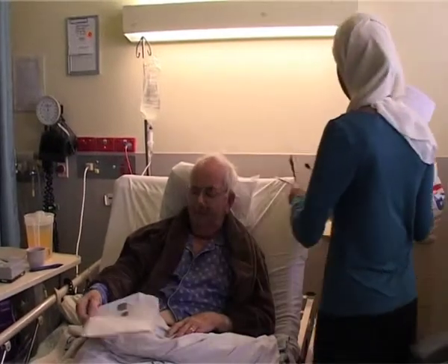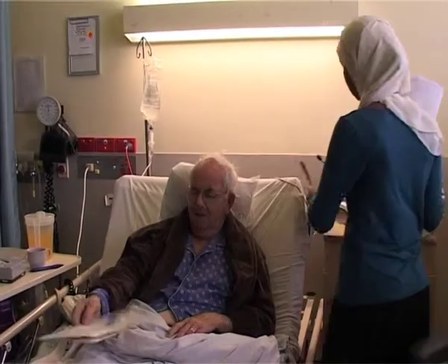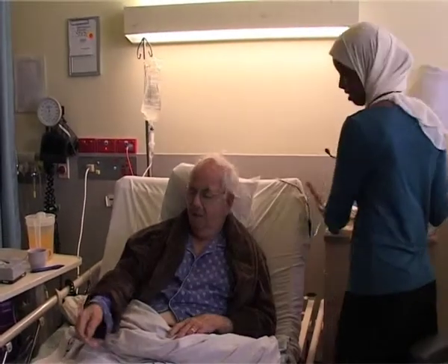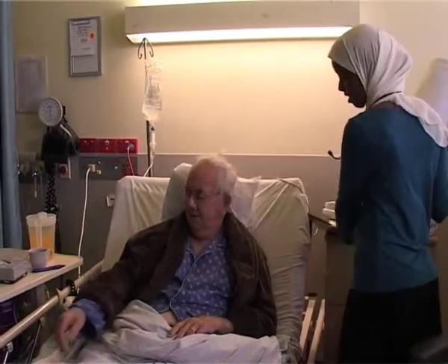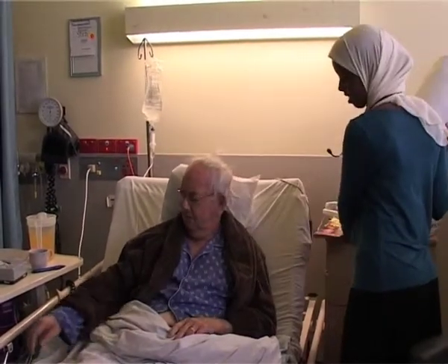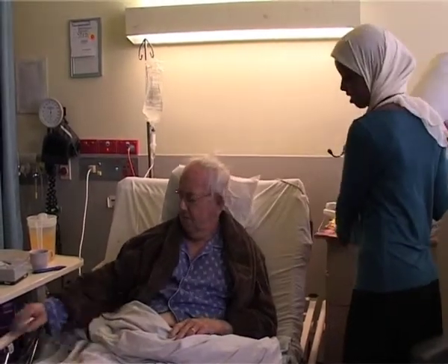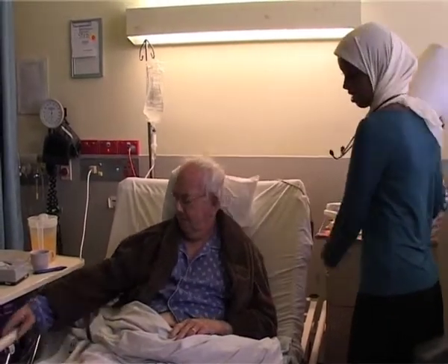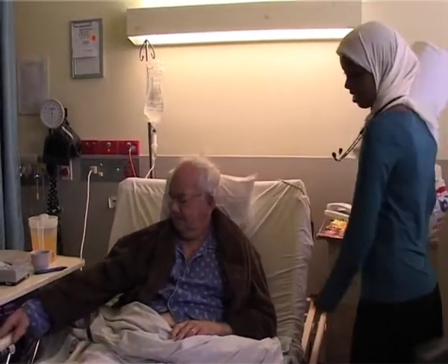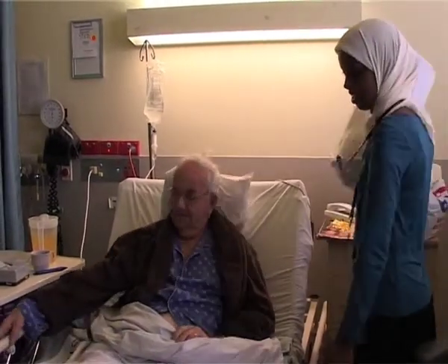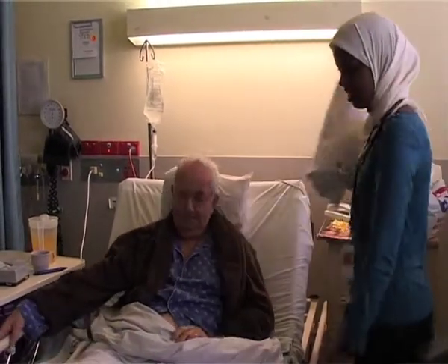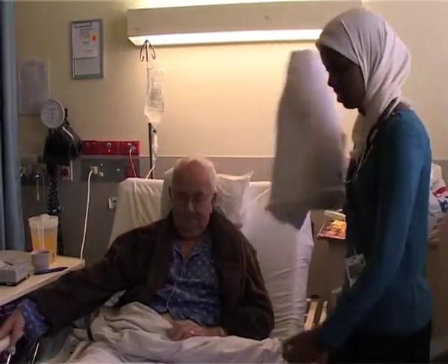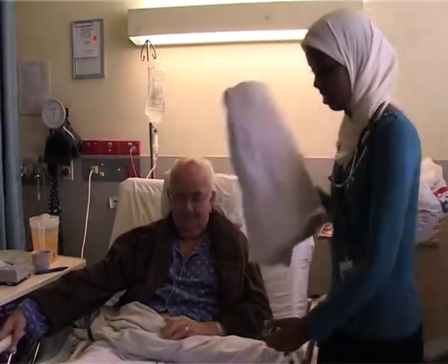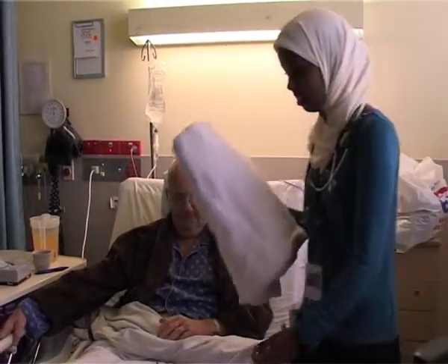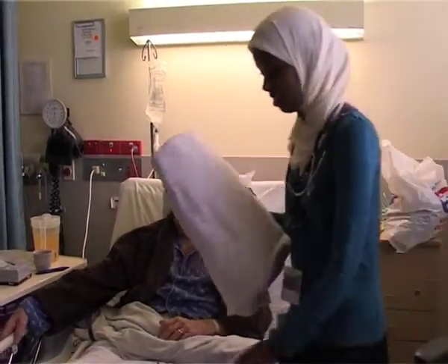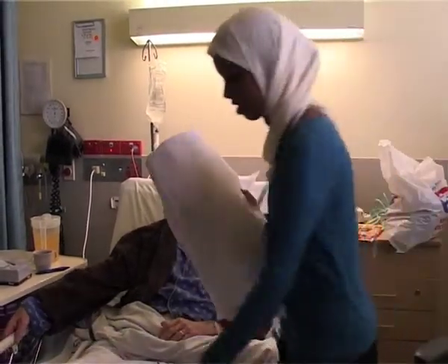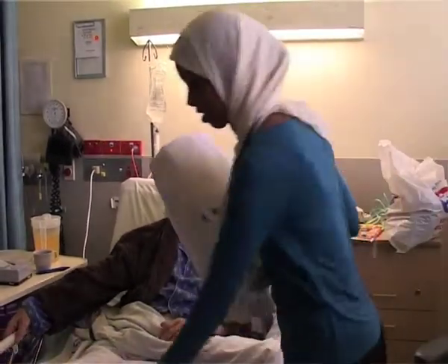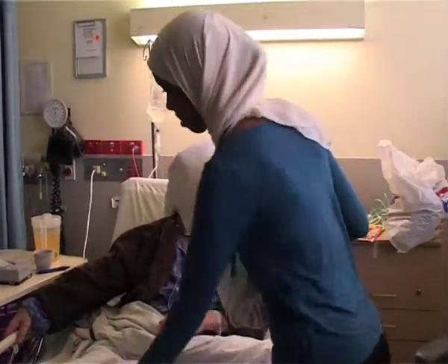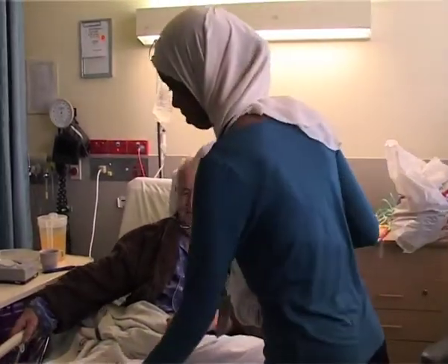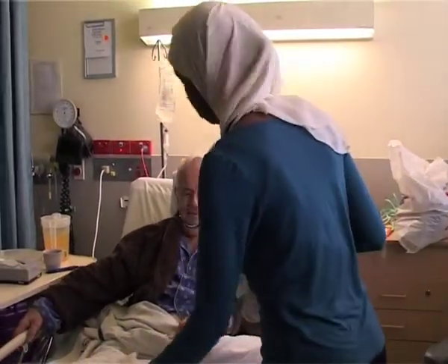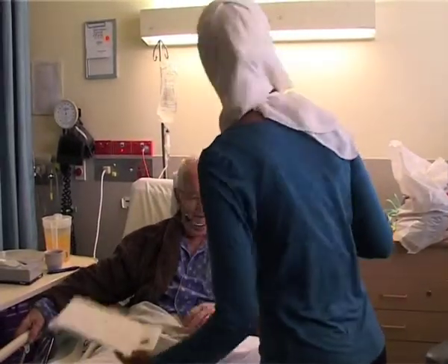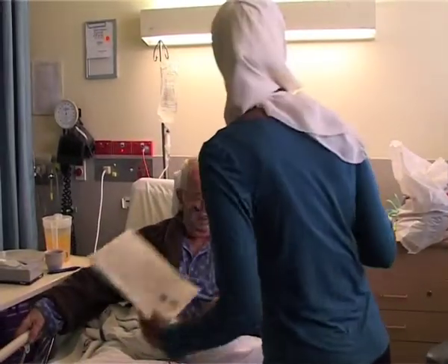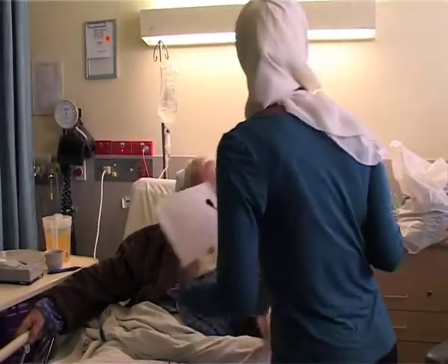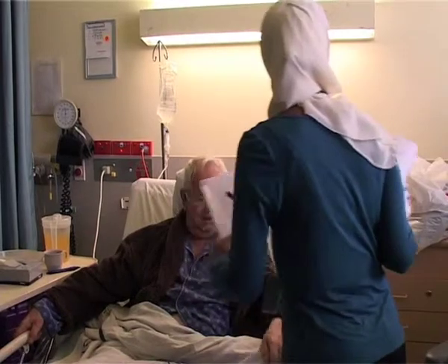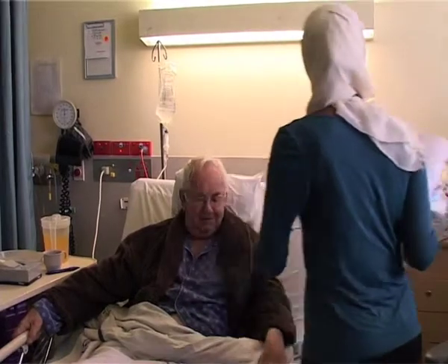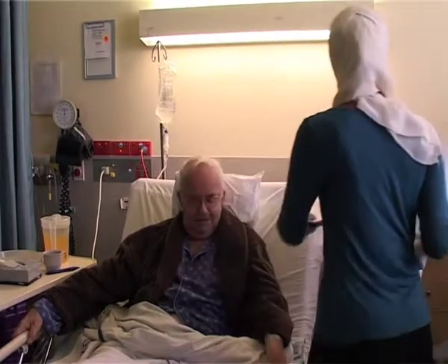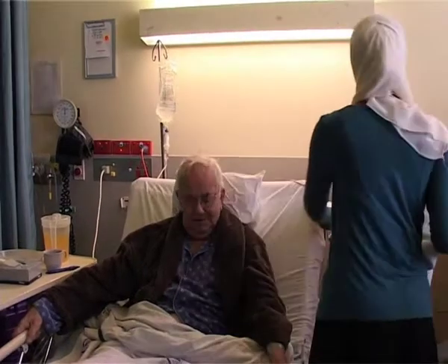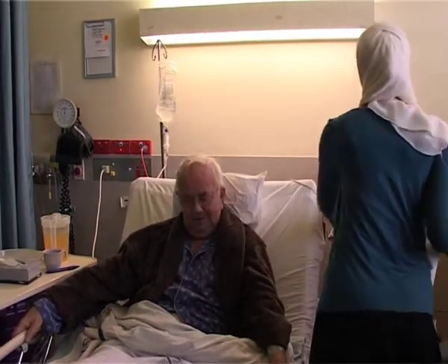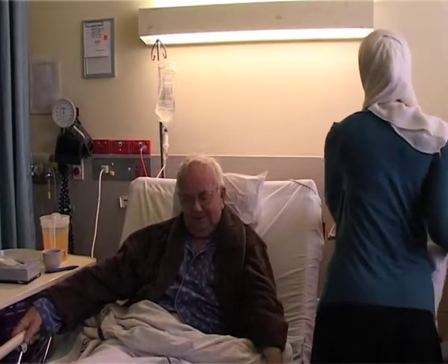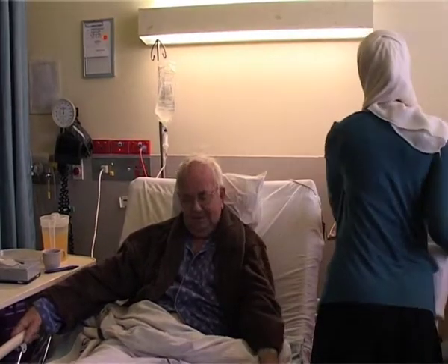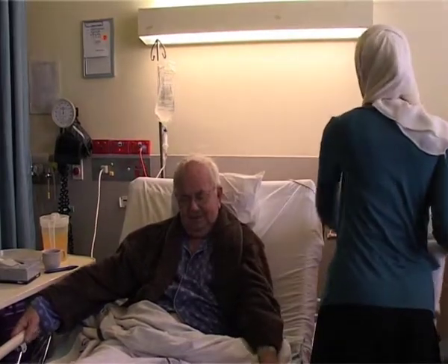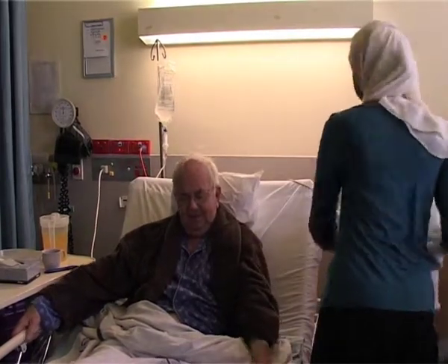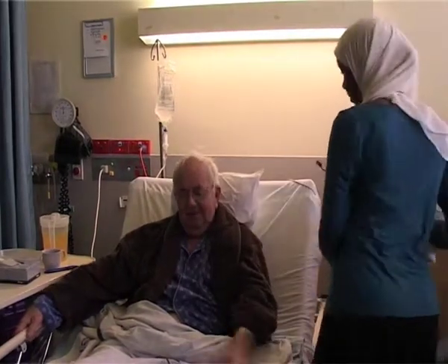Fathia is thinking about completing some further study so she can work as a midwife, helping to deliver babies.